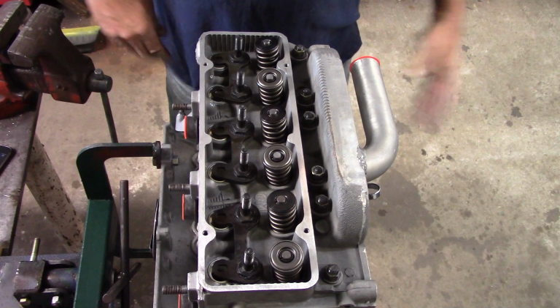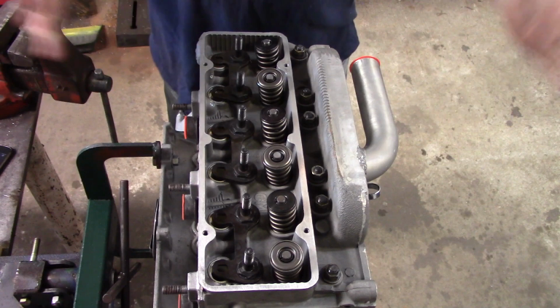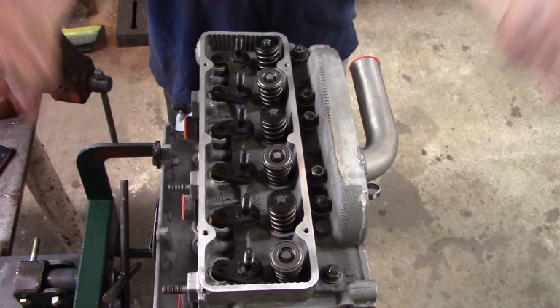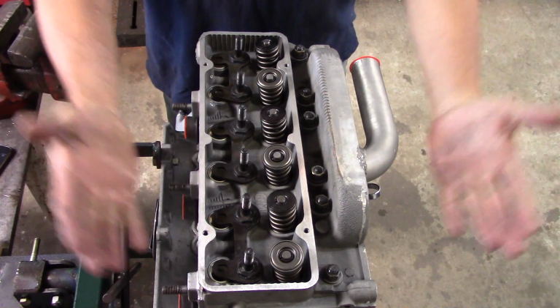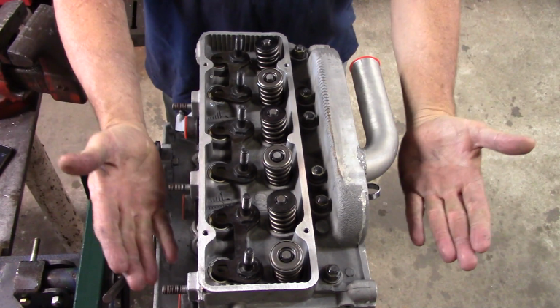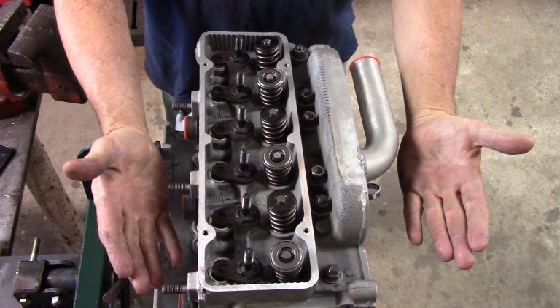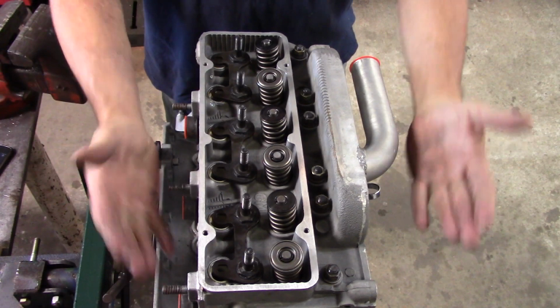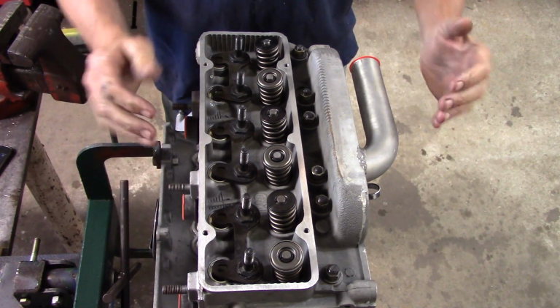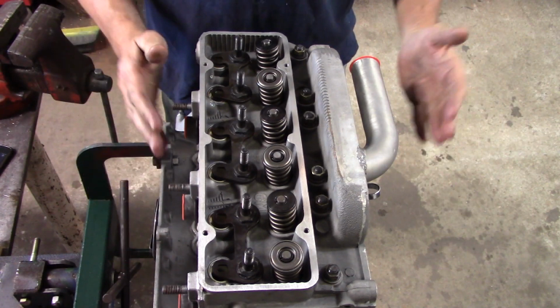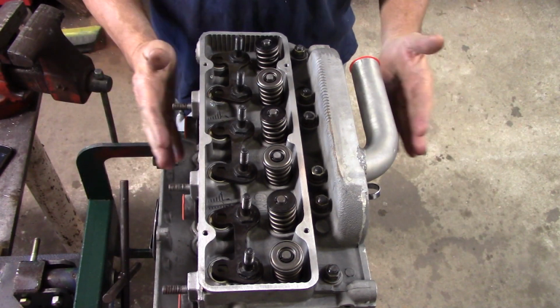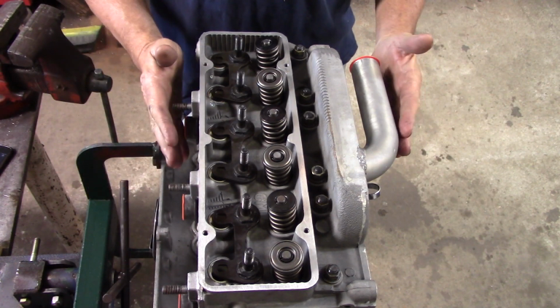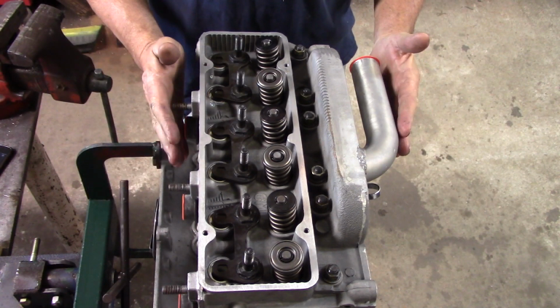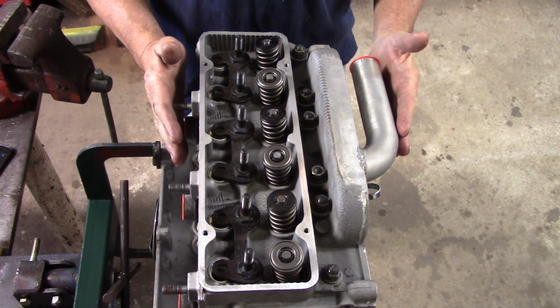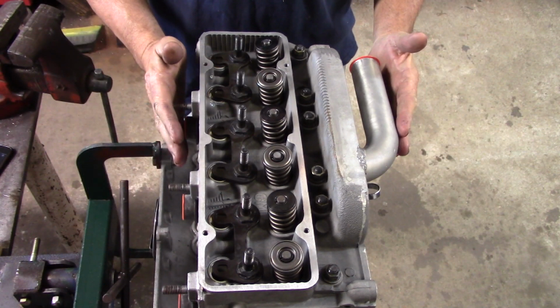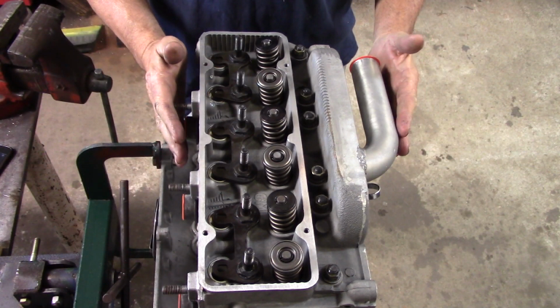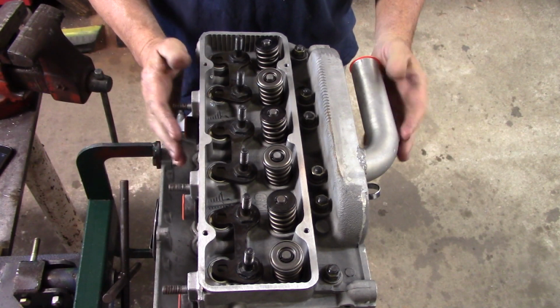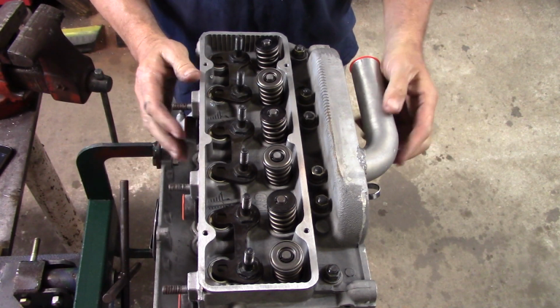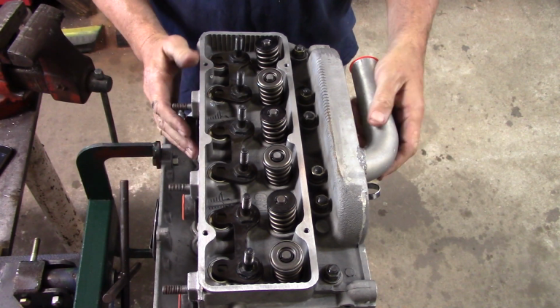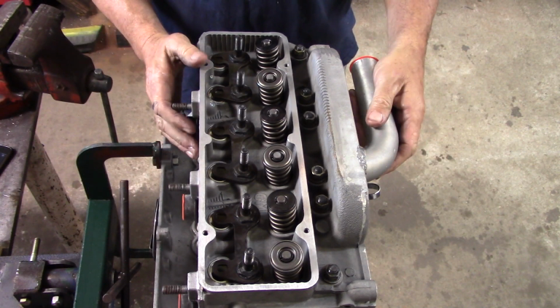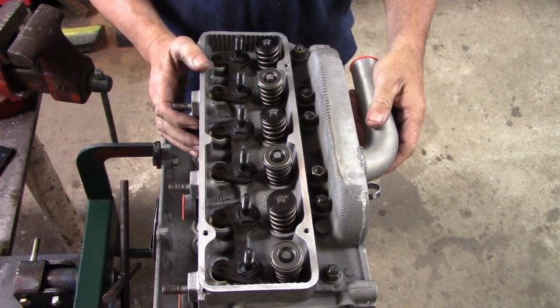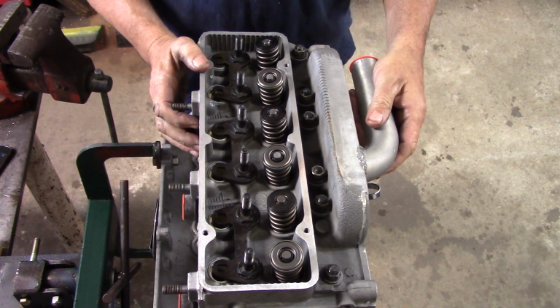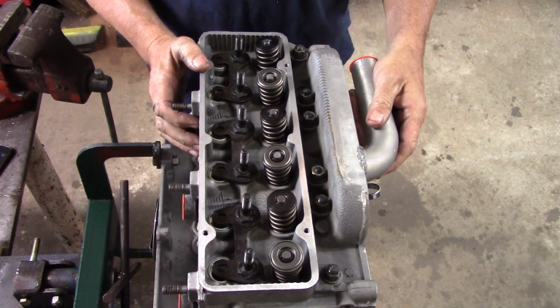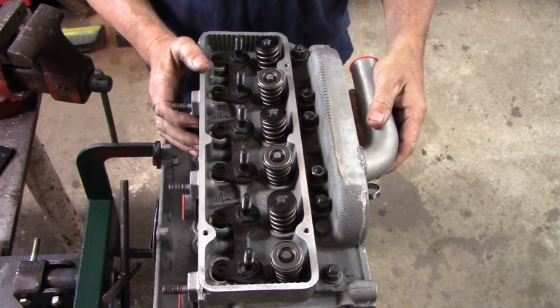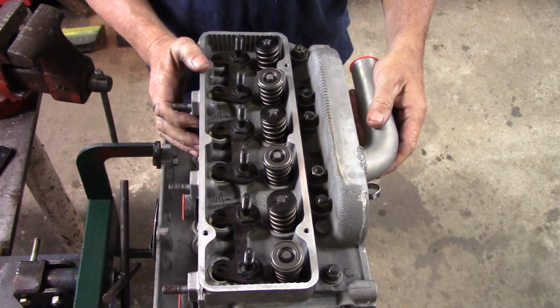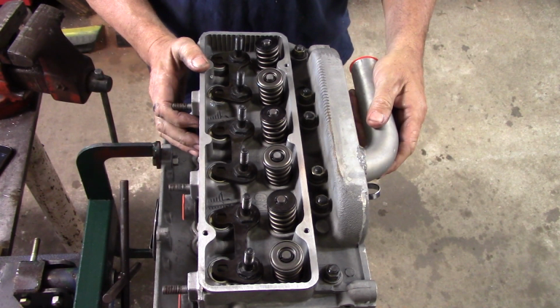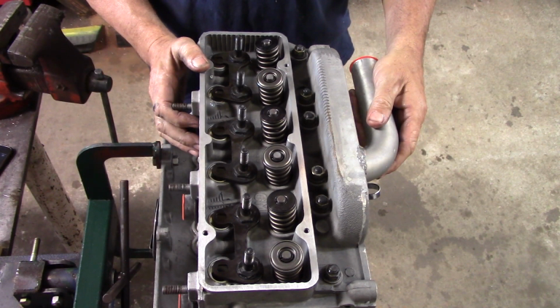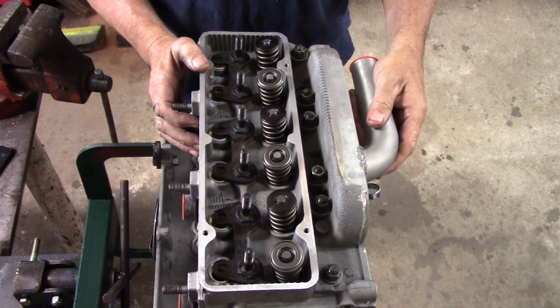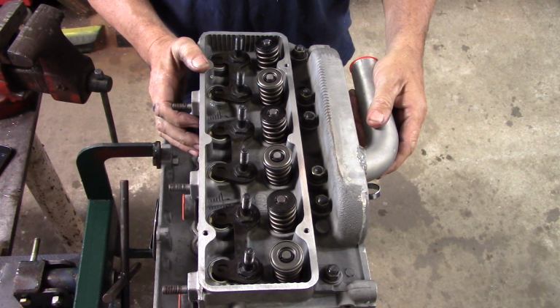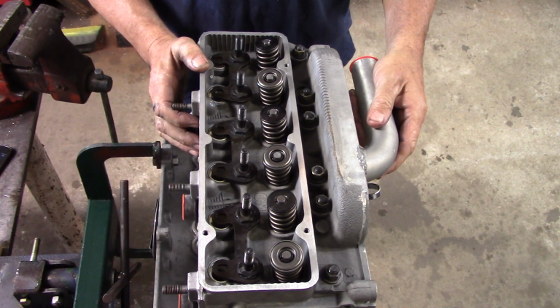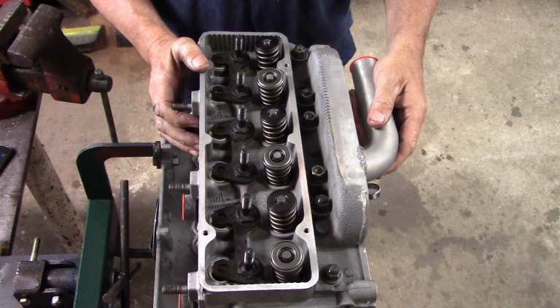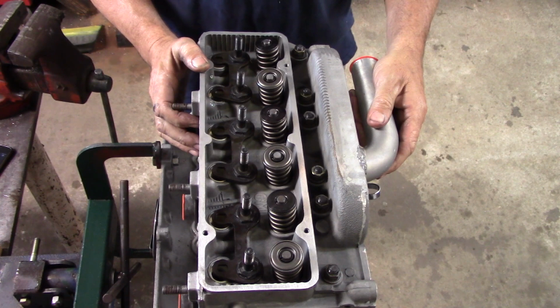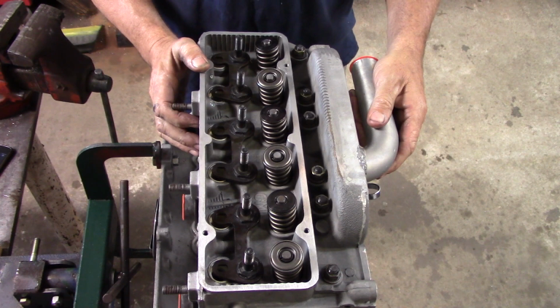Today: Torquing Cylinder Heads. WWFlyCorvair.